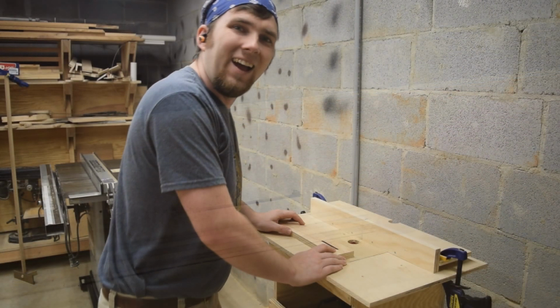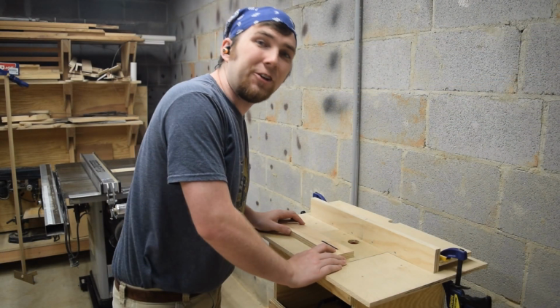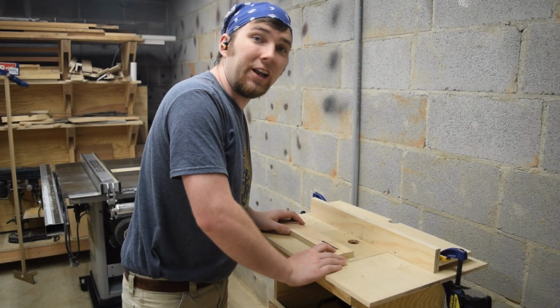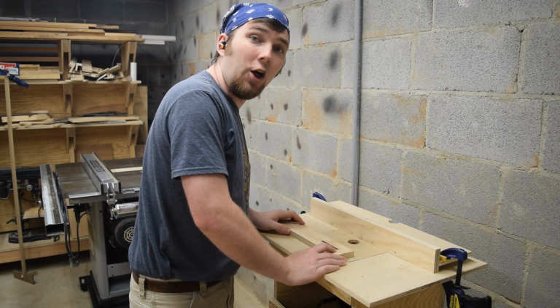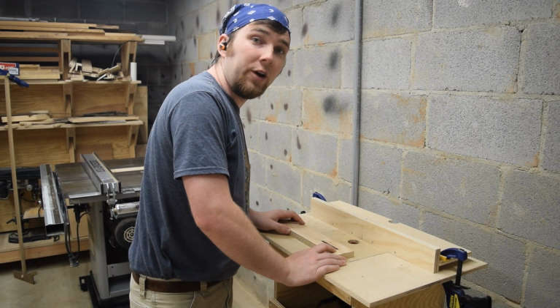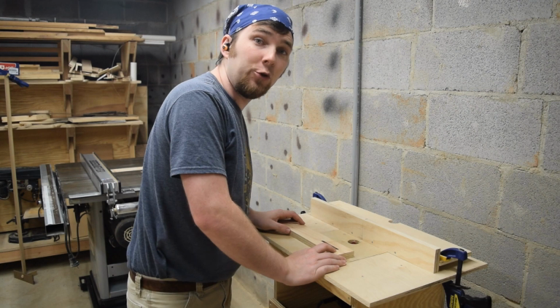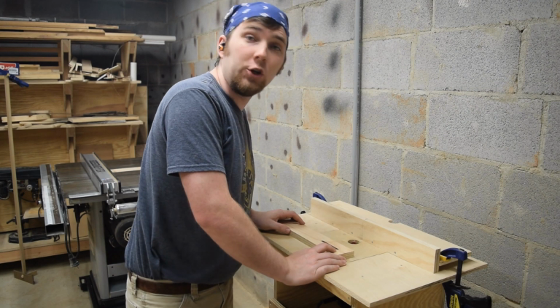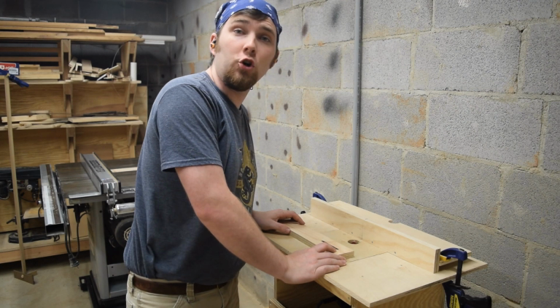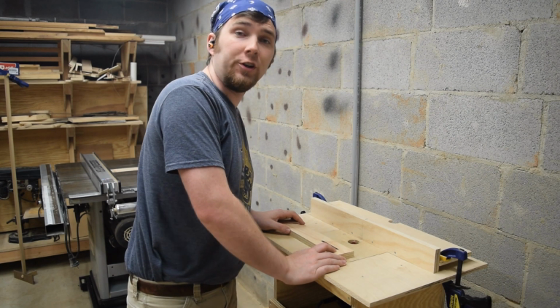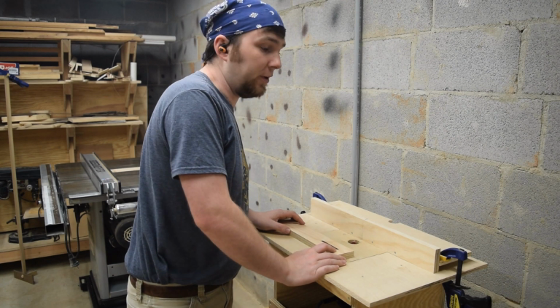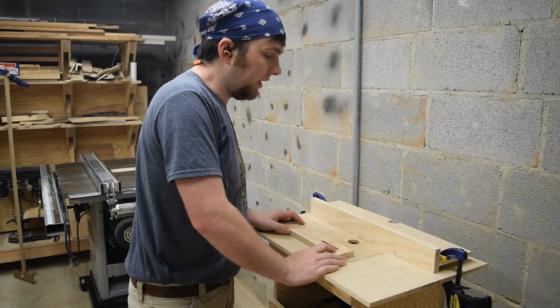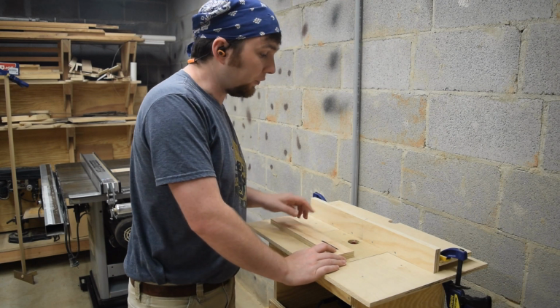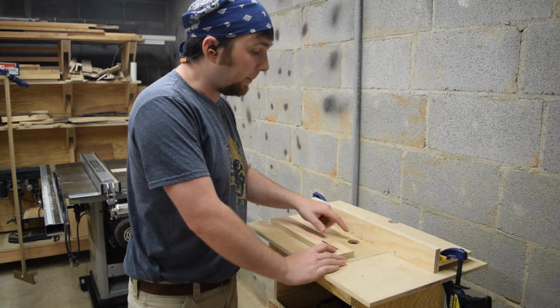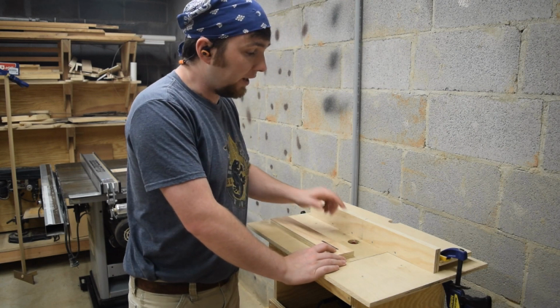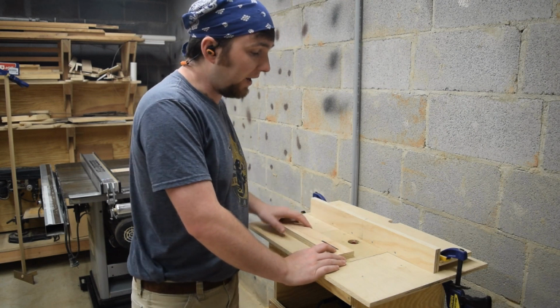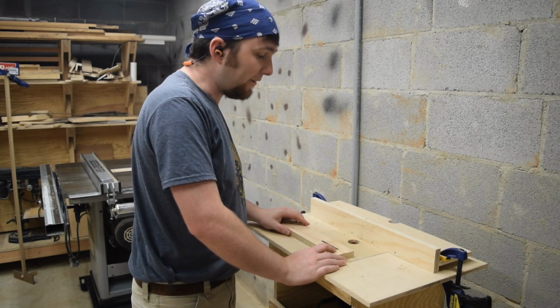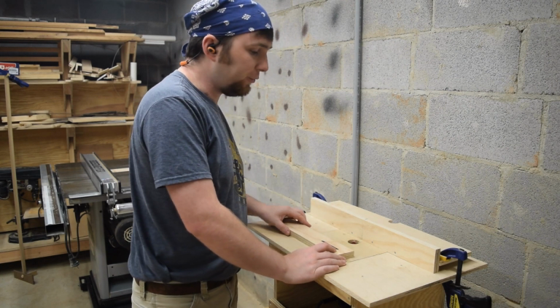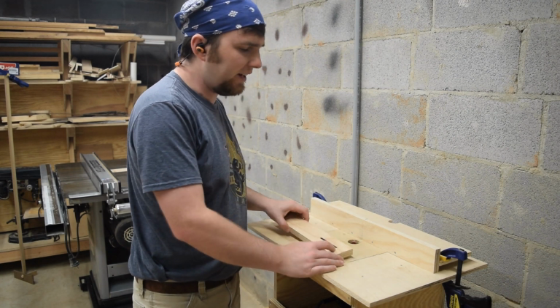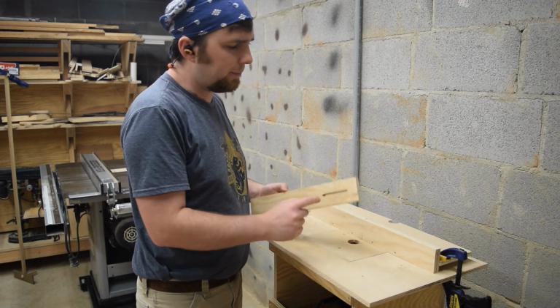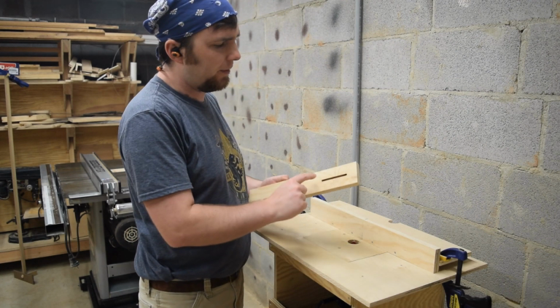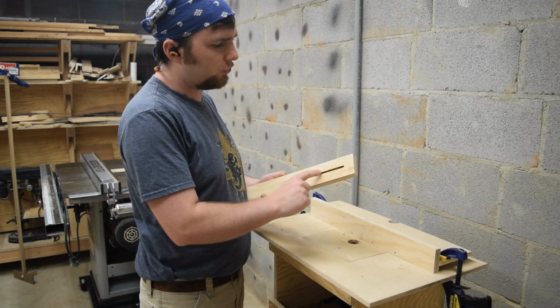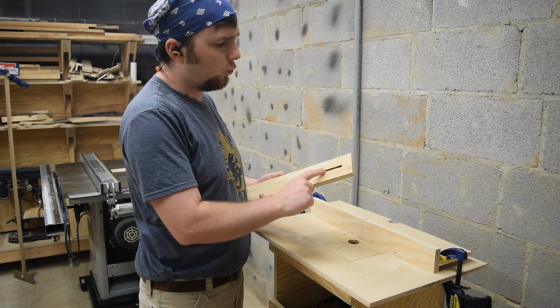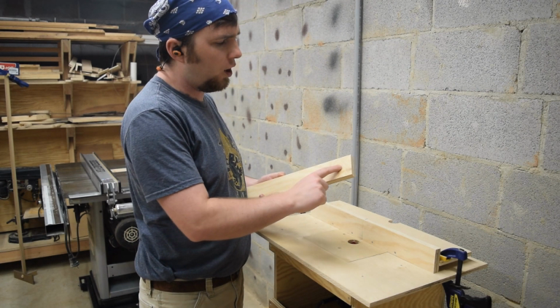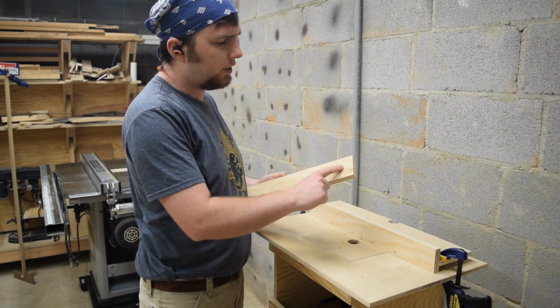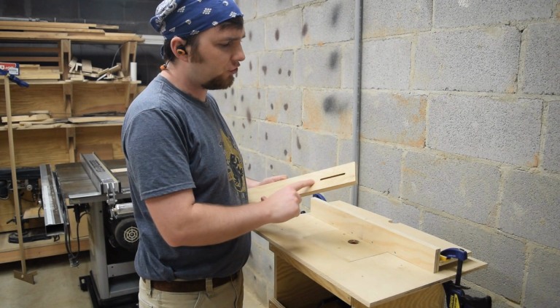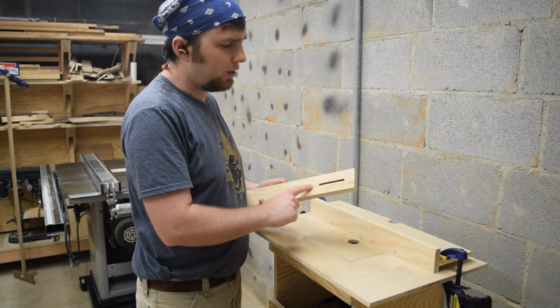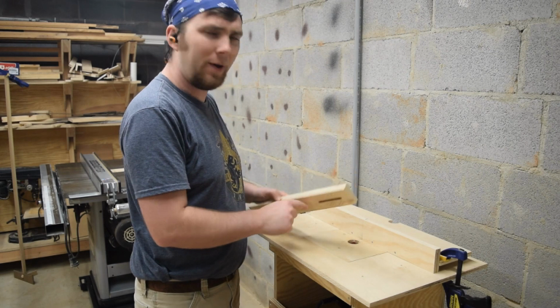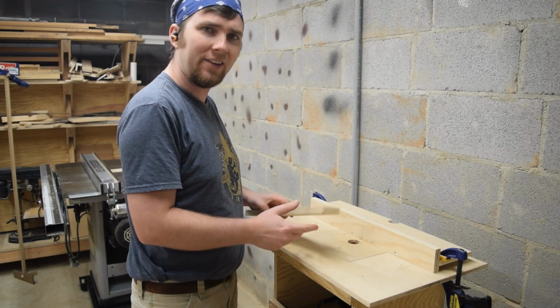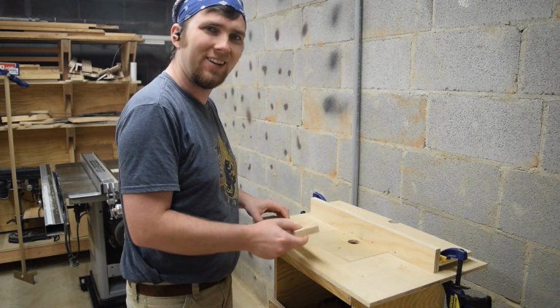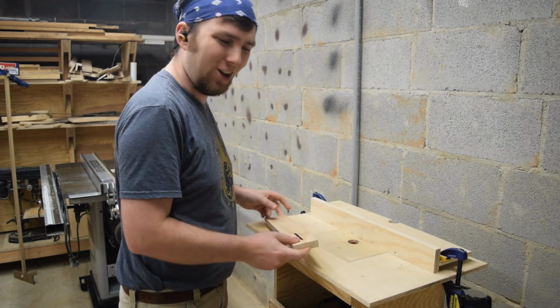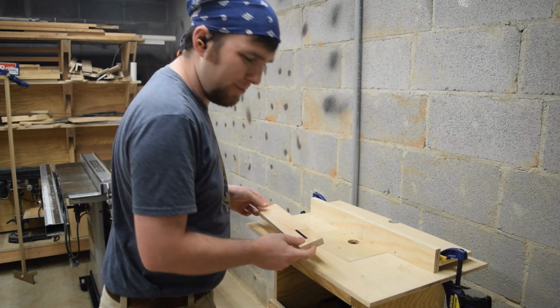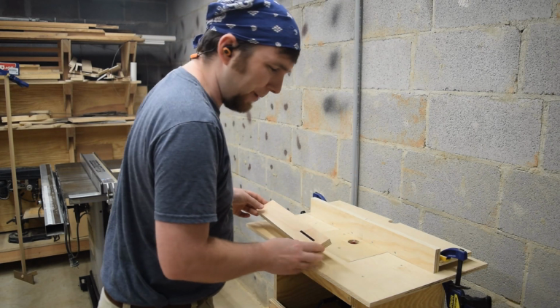After cutting all the way through with the quarter inch bit, I swapped it out for a half inch bit, and I'm going to make just one shallow pass along the bottom.